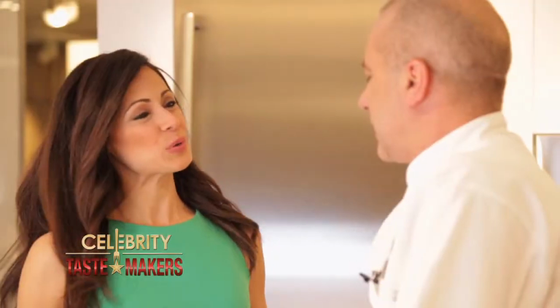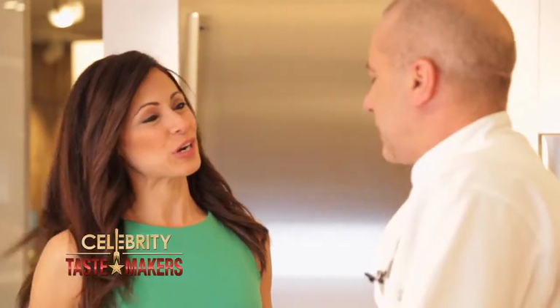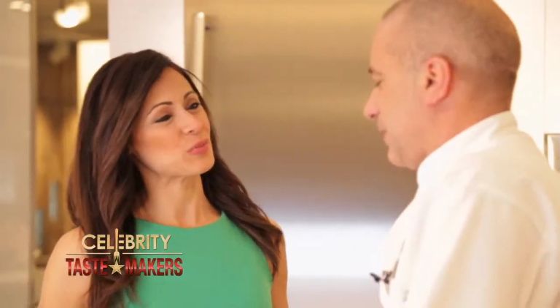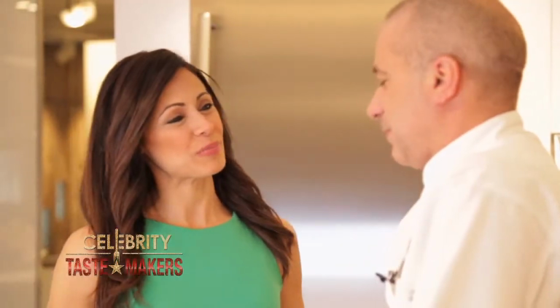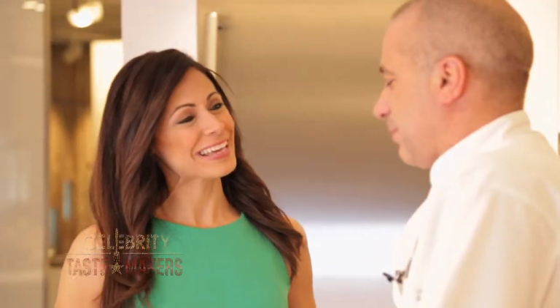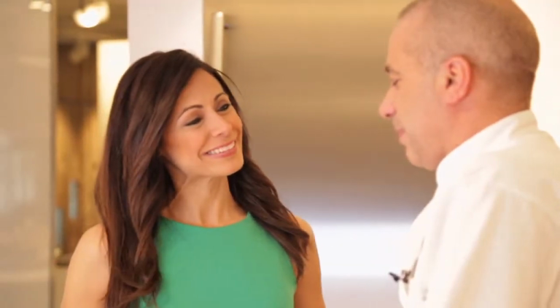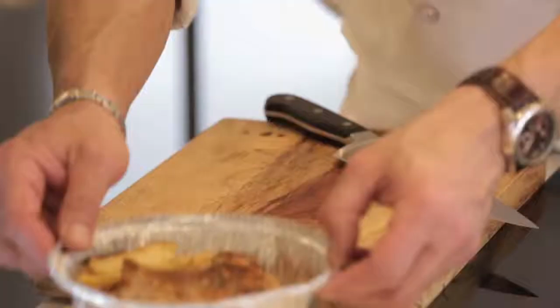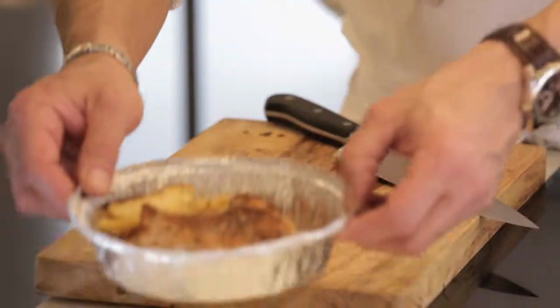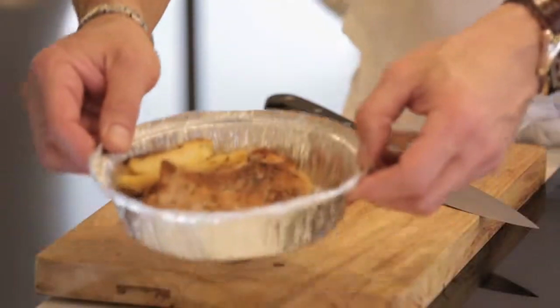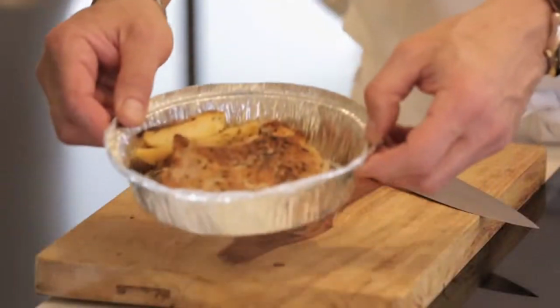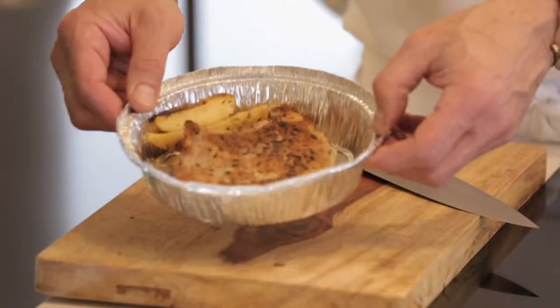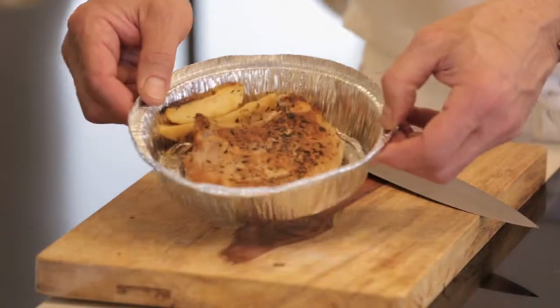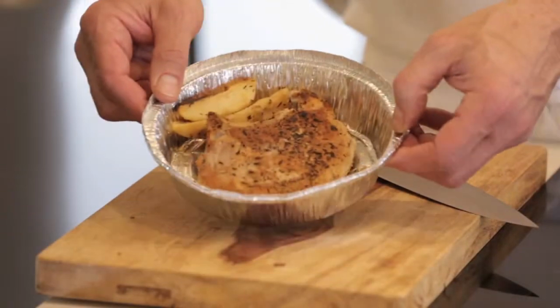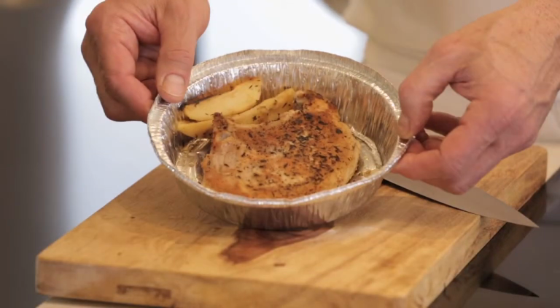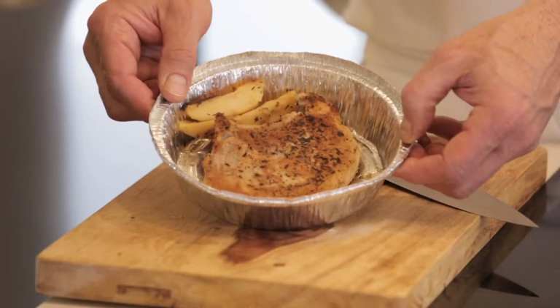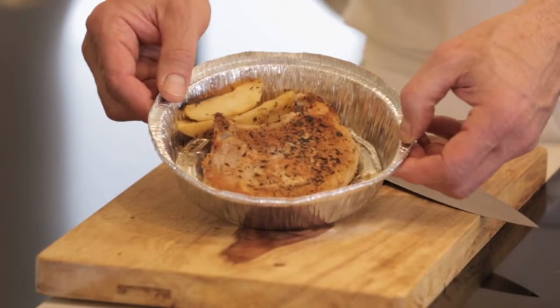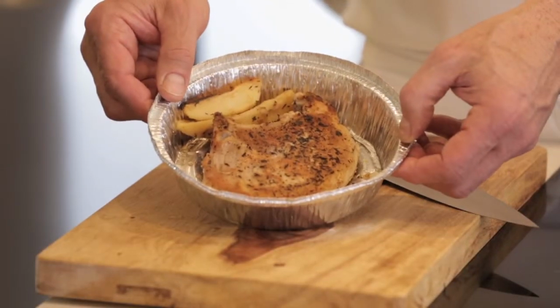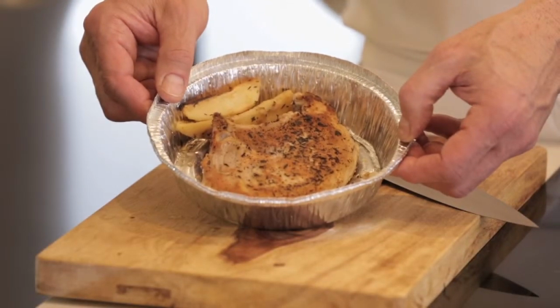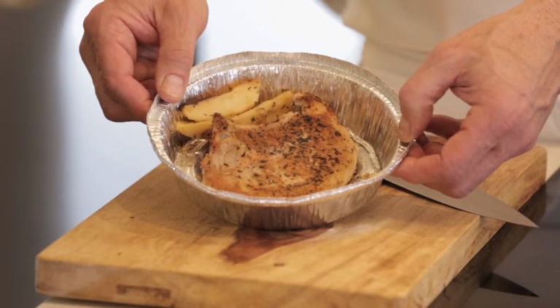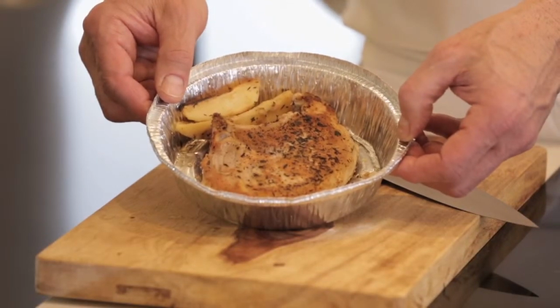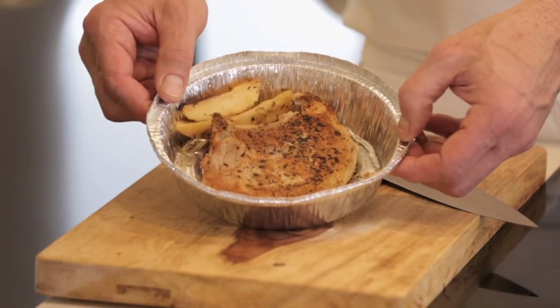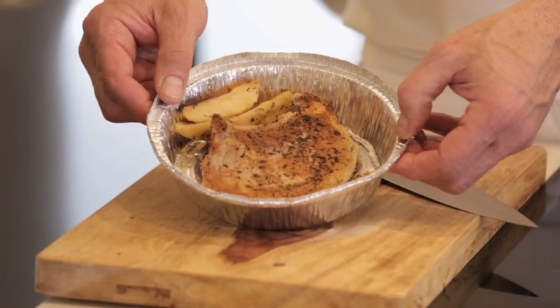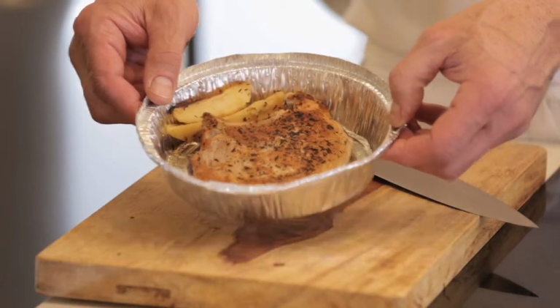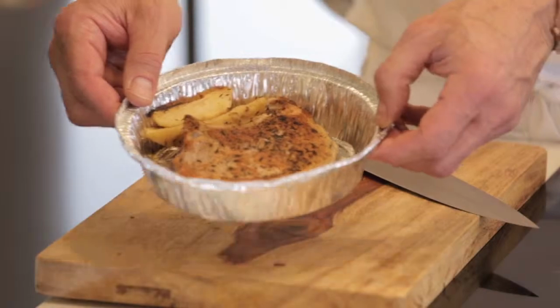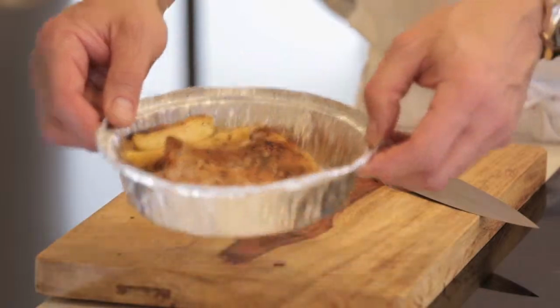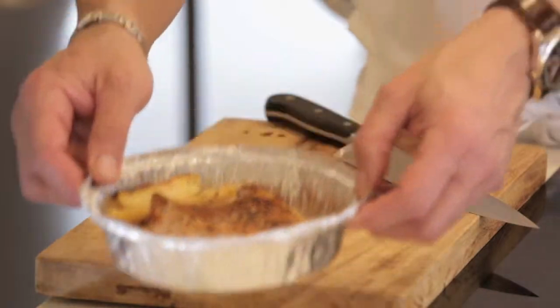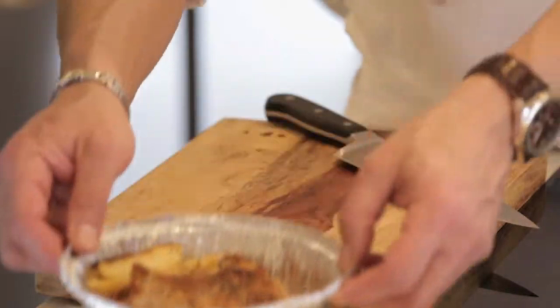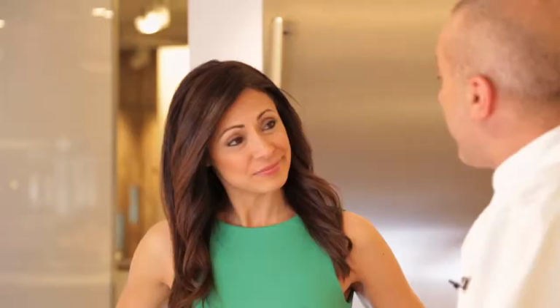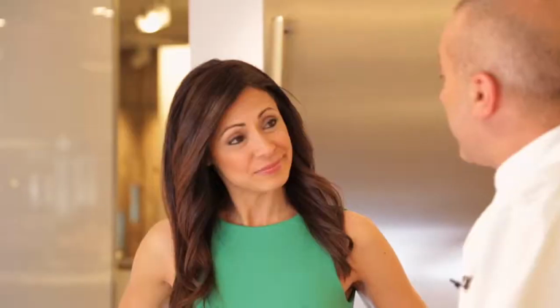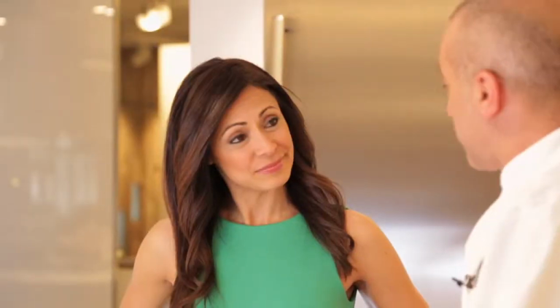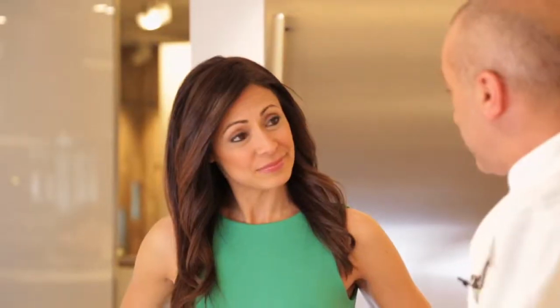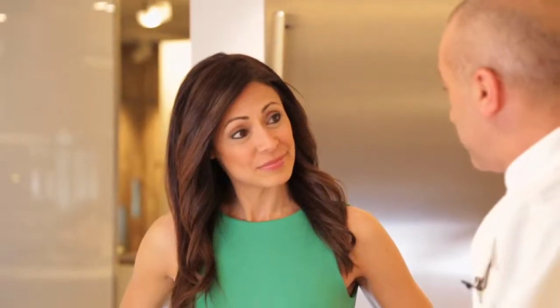What are we working with, Mike? Leftover pork chop. And what are you making? Stuffed mushrooms.